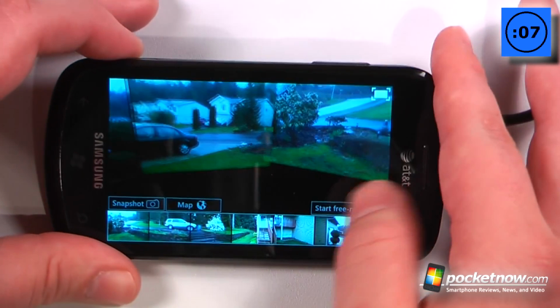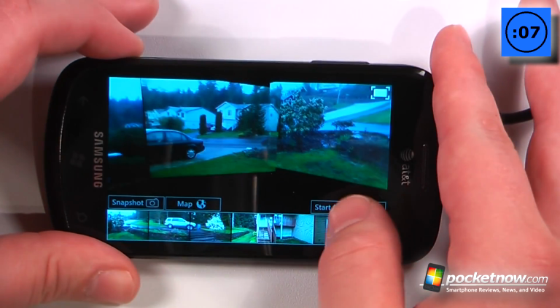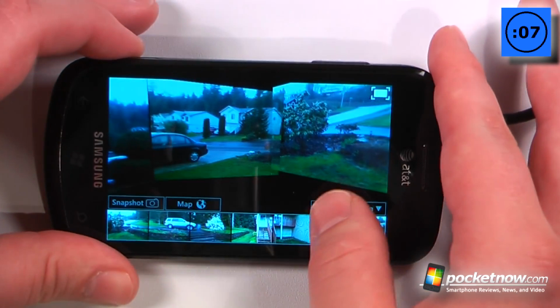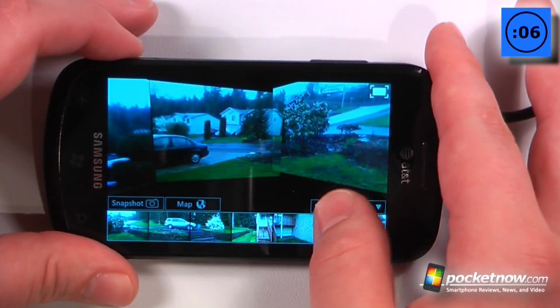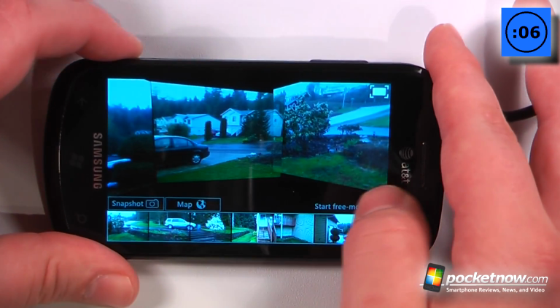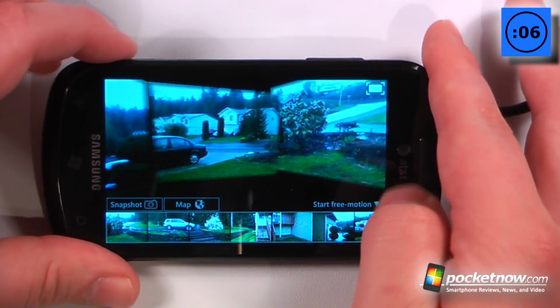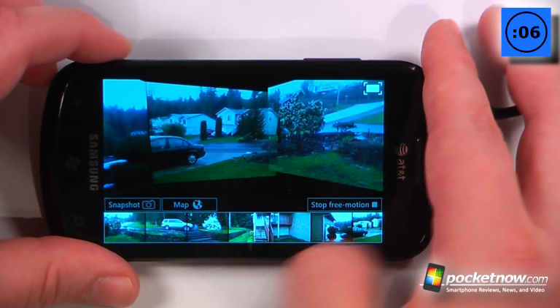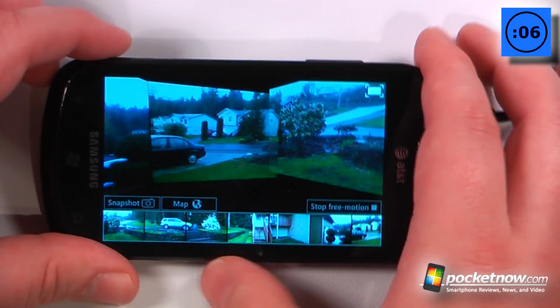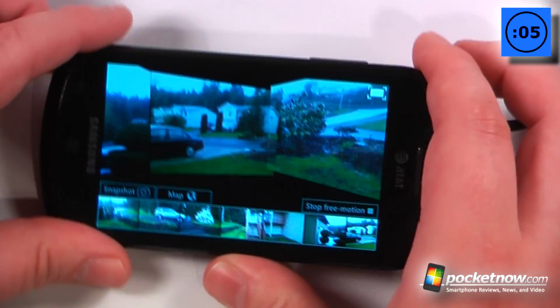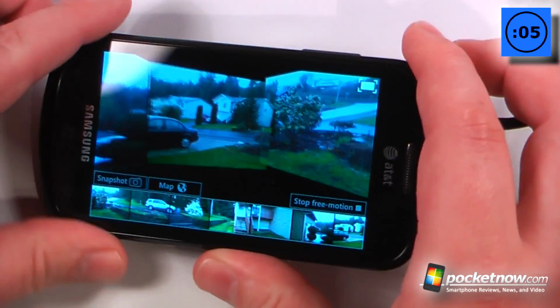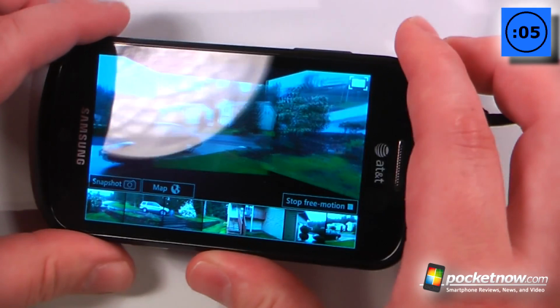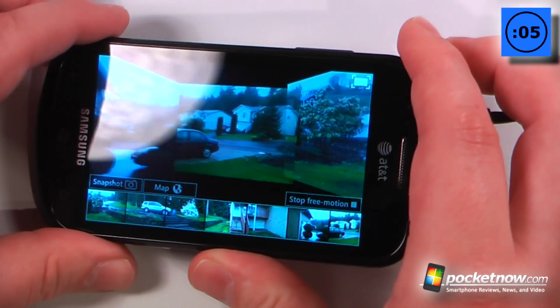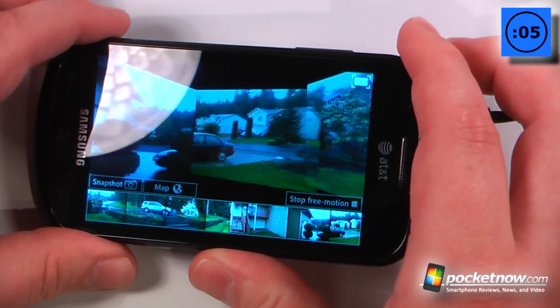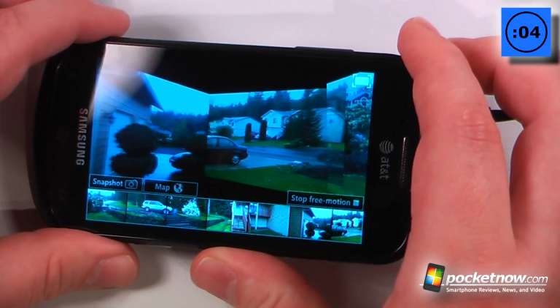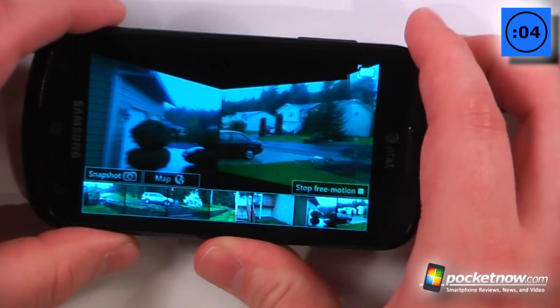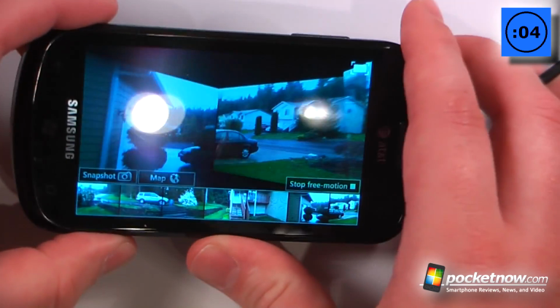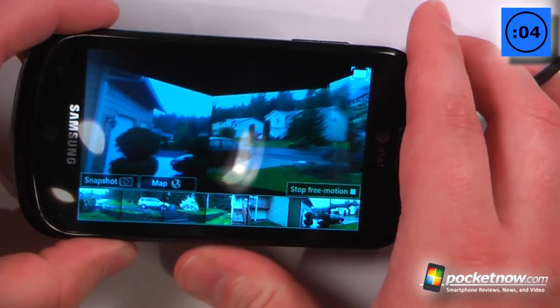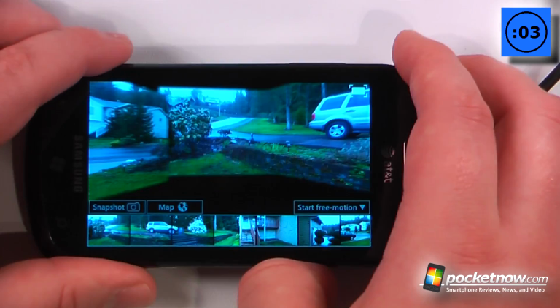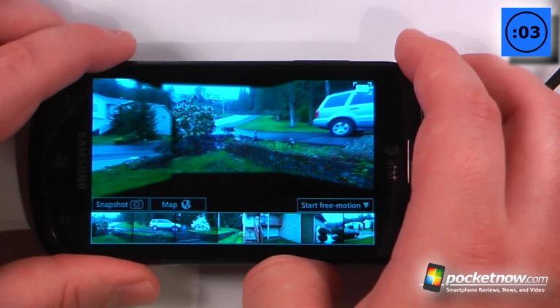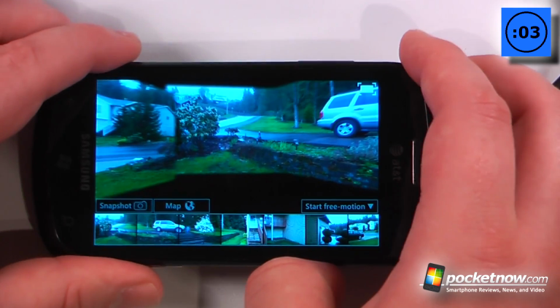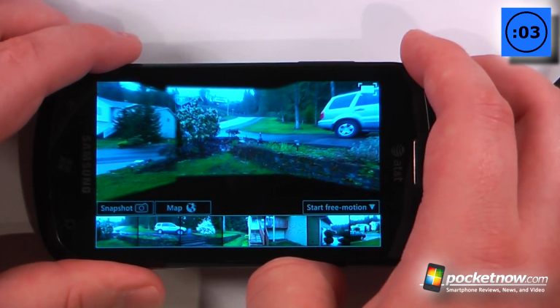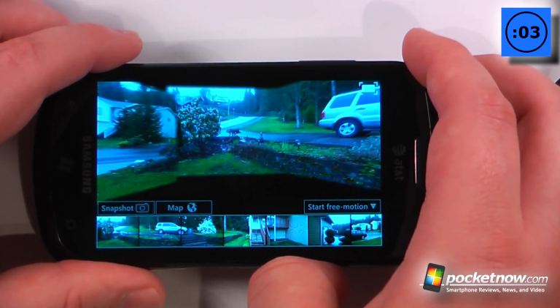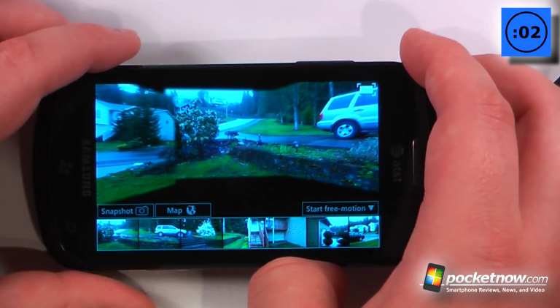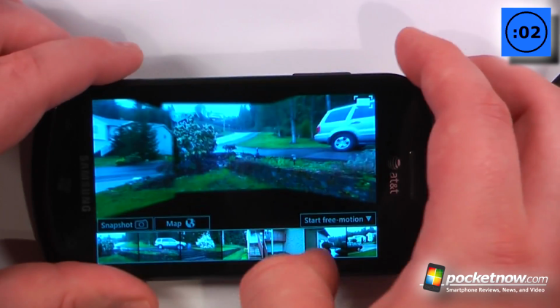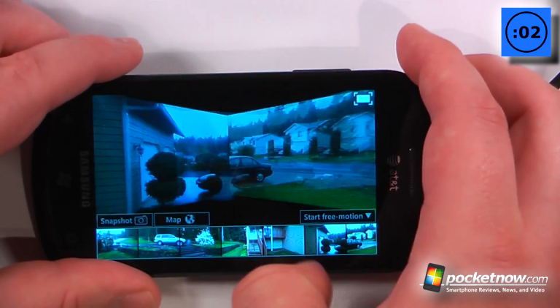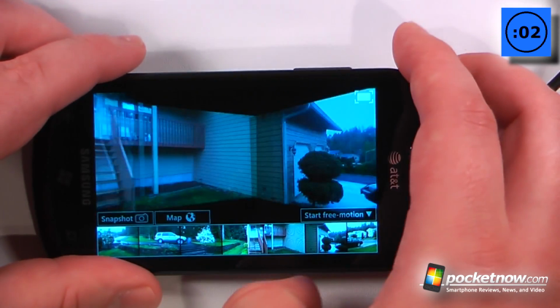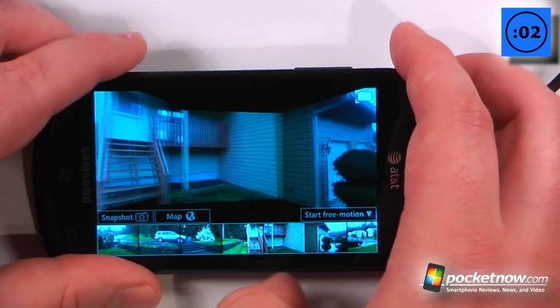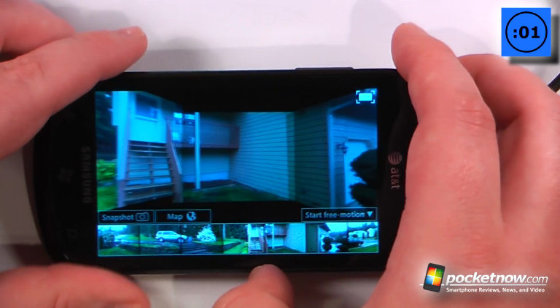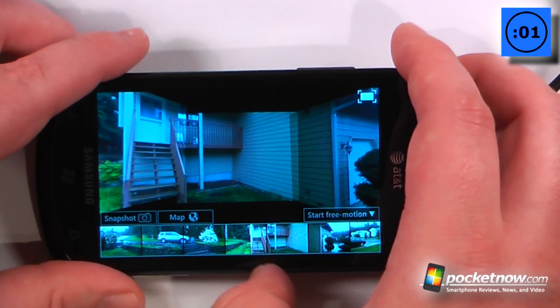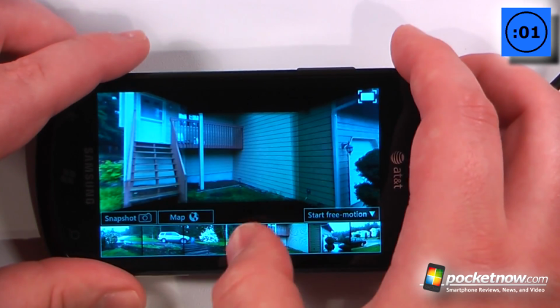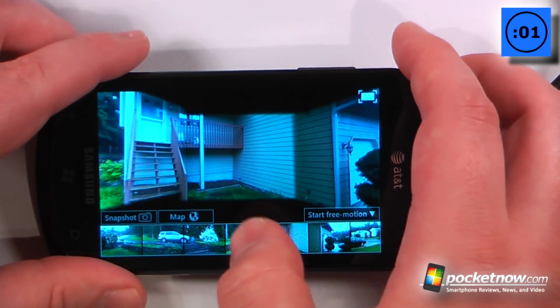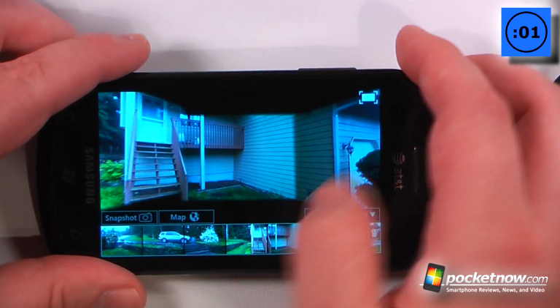A cool thing about this is you can go to start free motion — you can just use the accelerometer — and you can even post this to the web or other social networking sites.